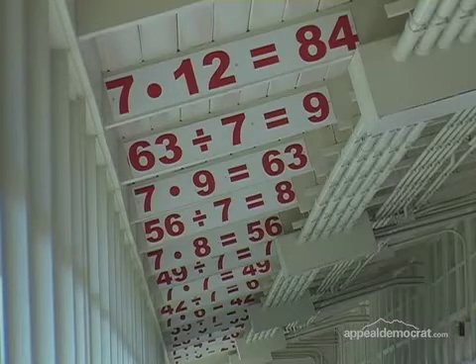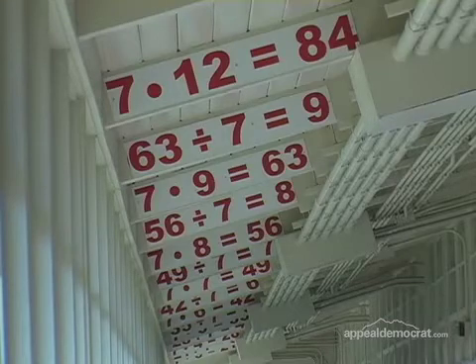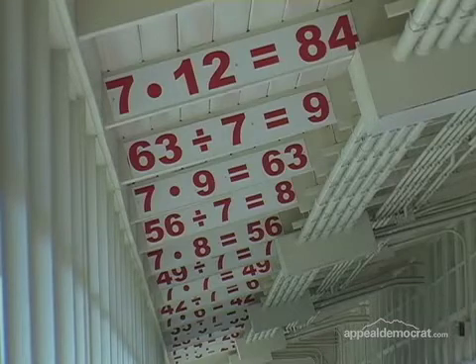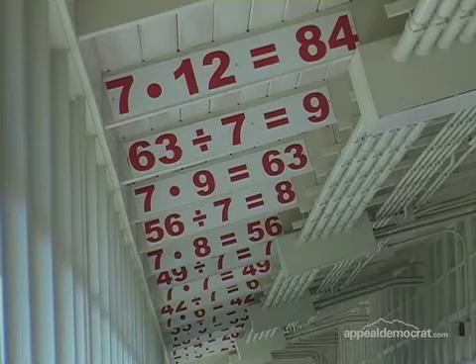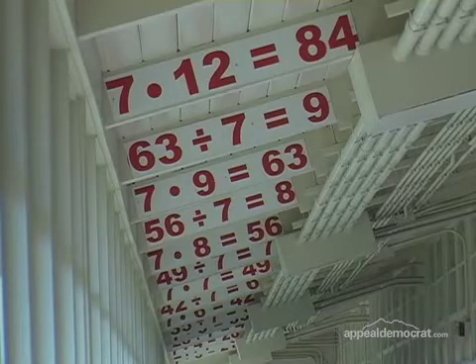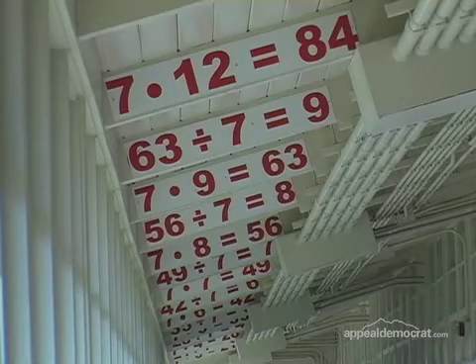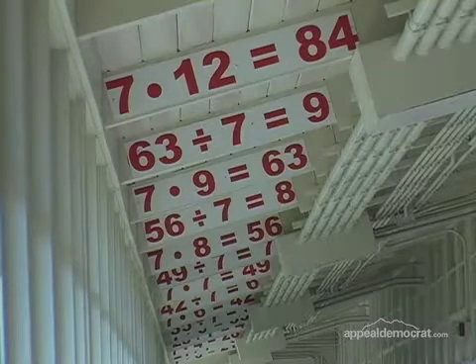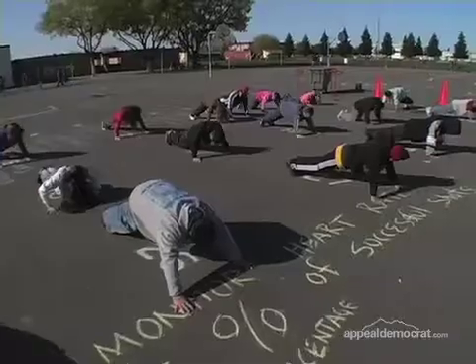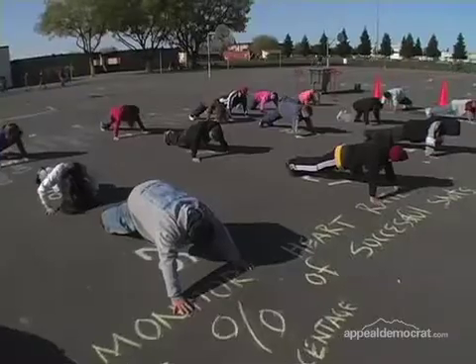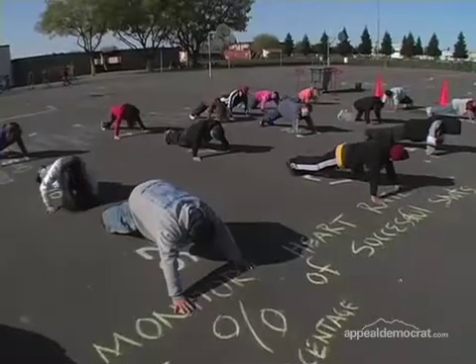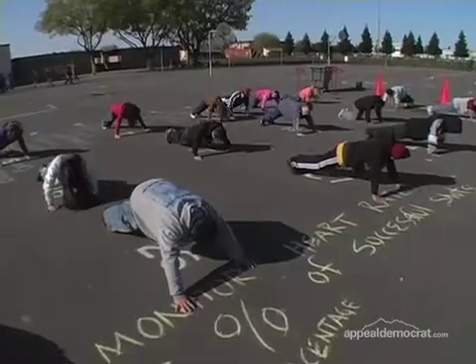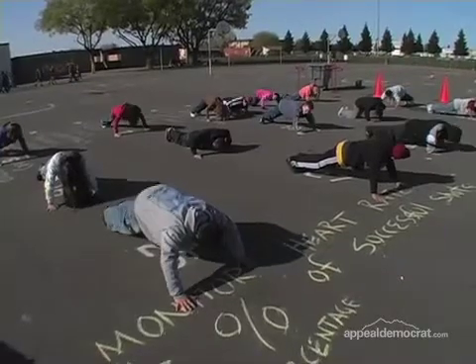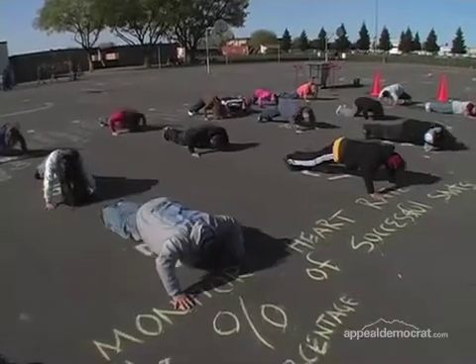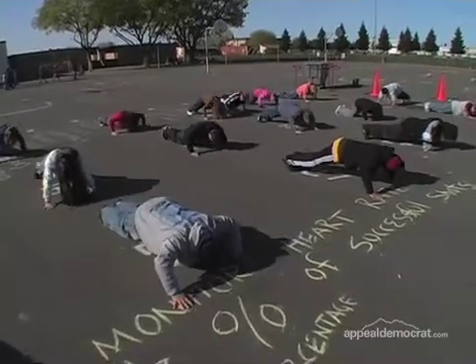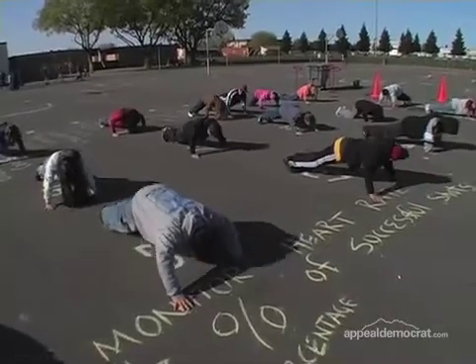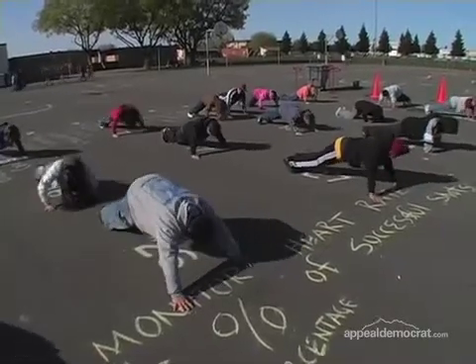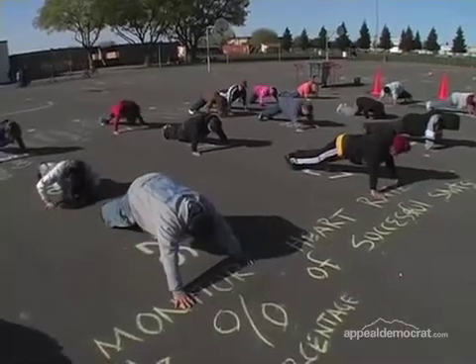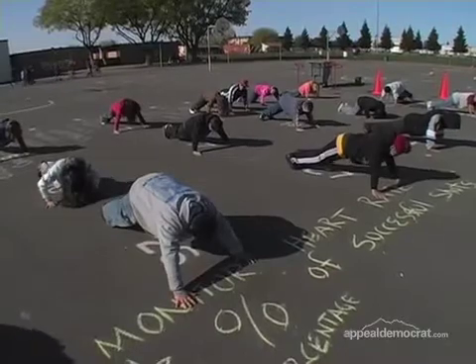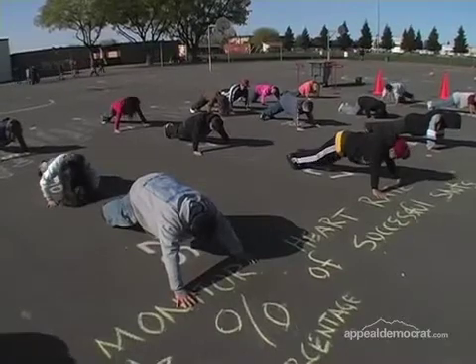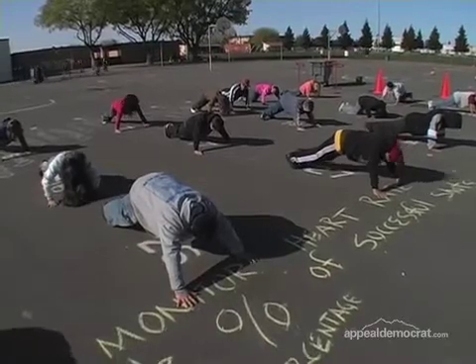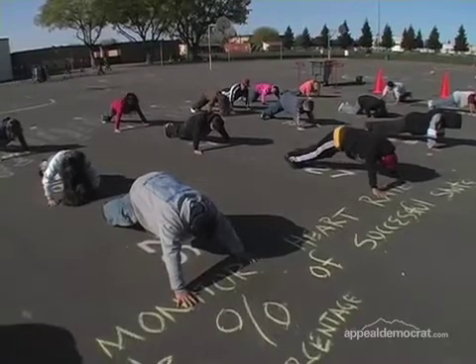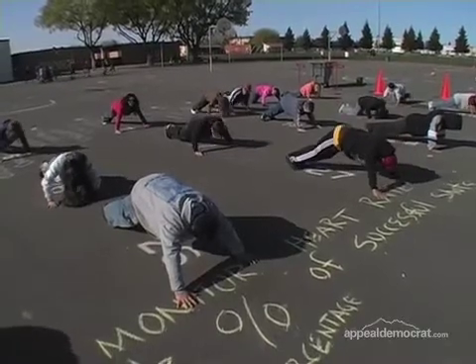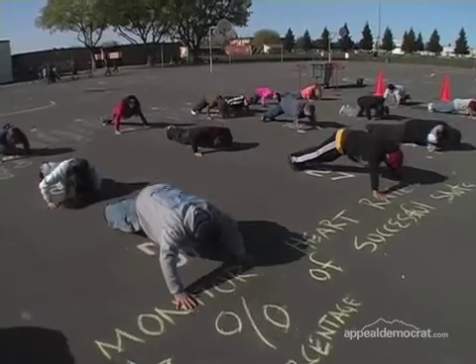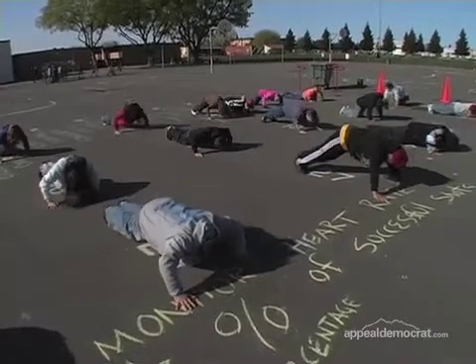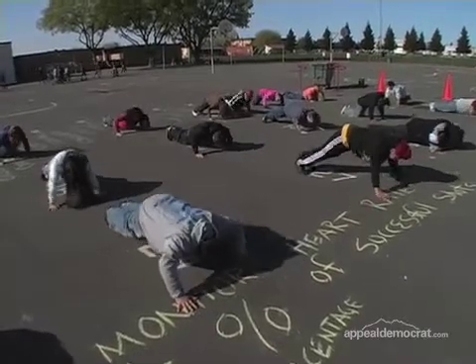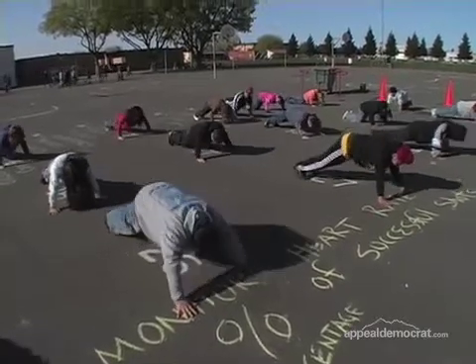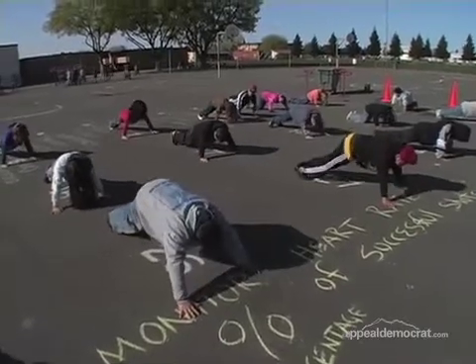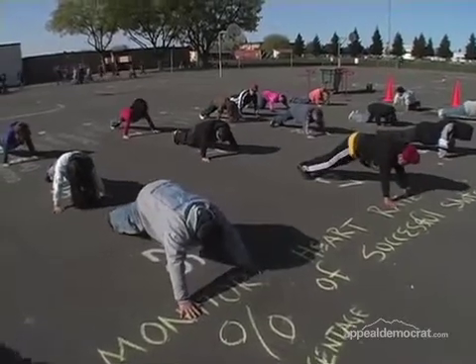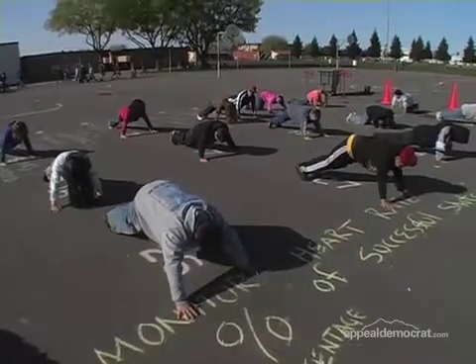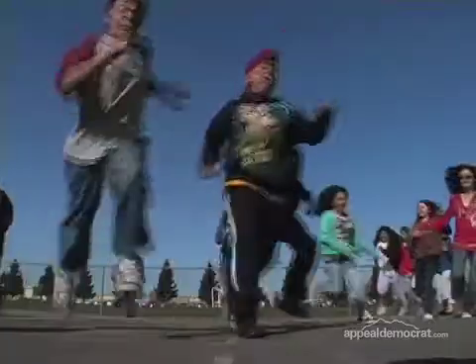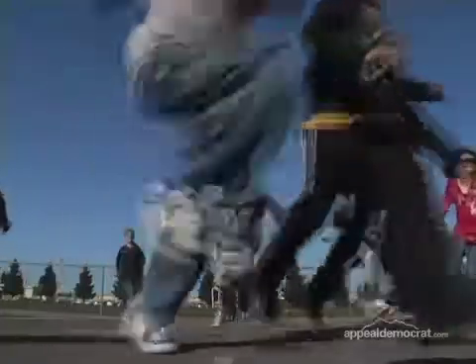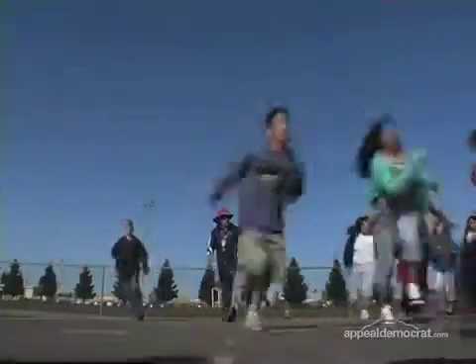So I'm not just doing something in the classroom. I'm actually touching, feeling, seeing, and interacting with concepts in the hallways, on the ceiling, and on the playground.